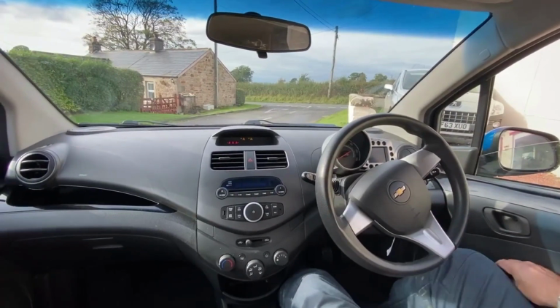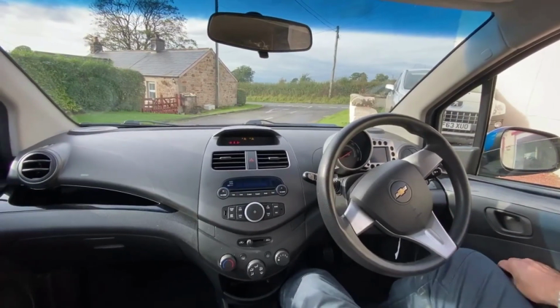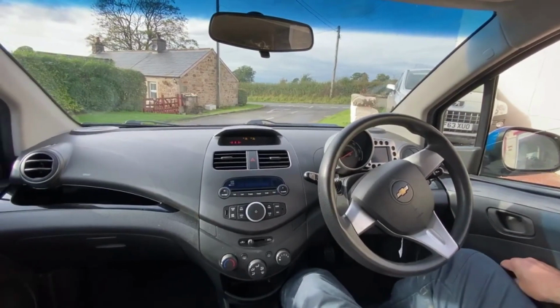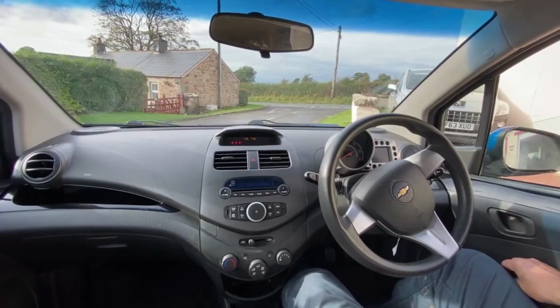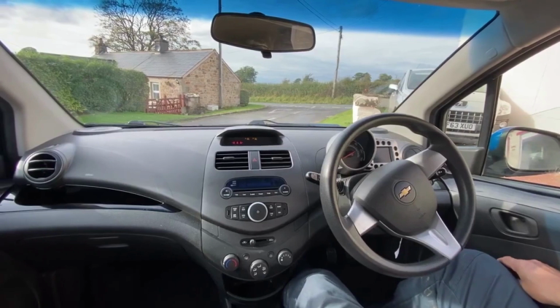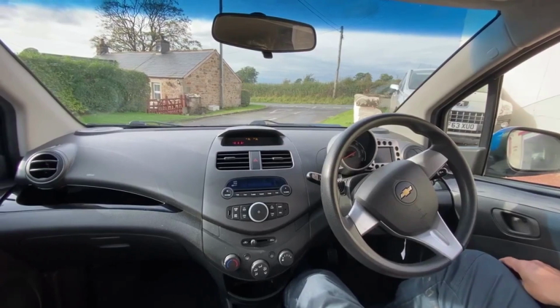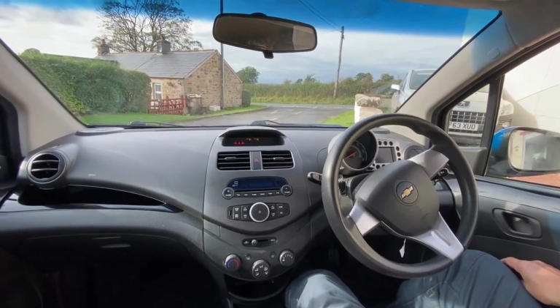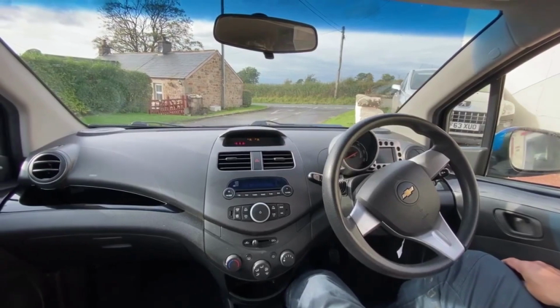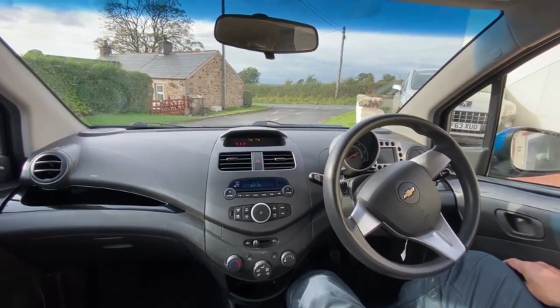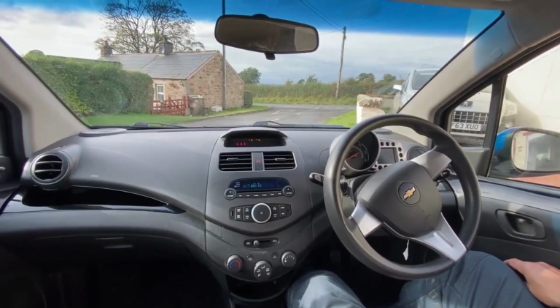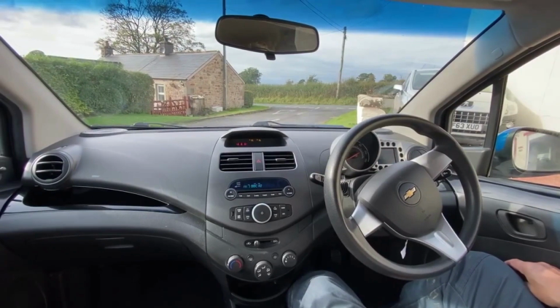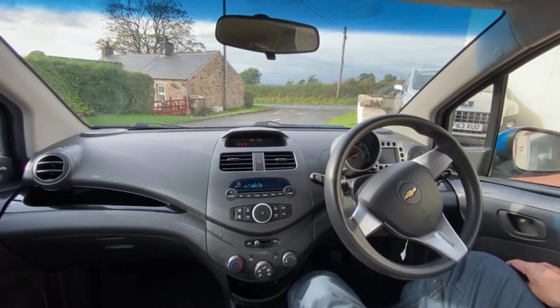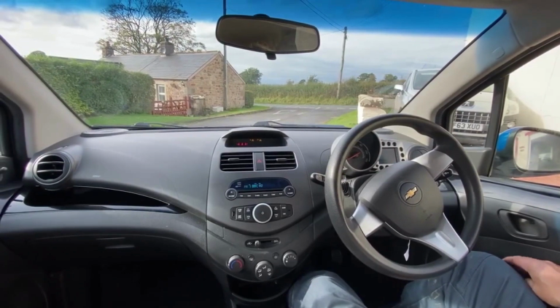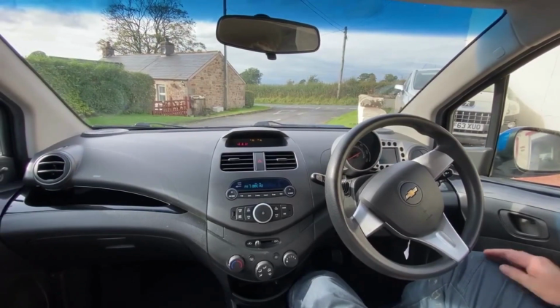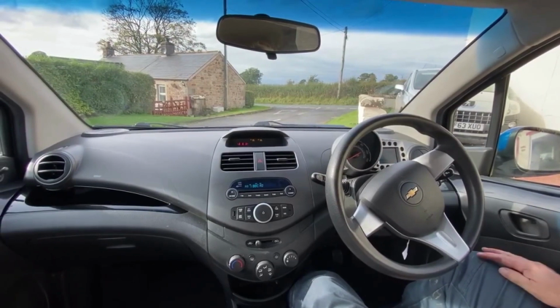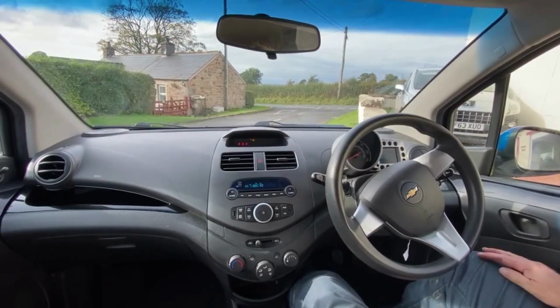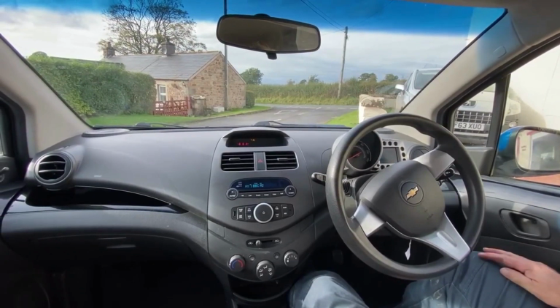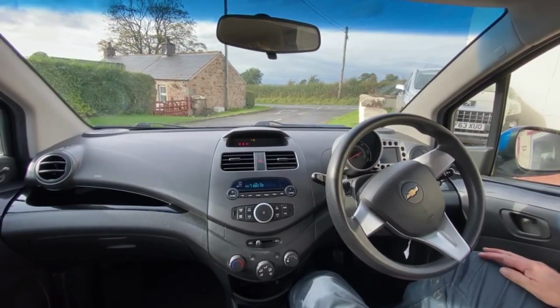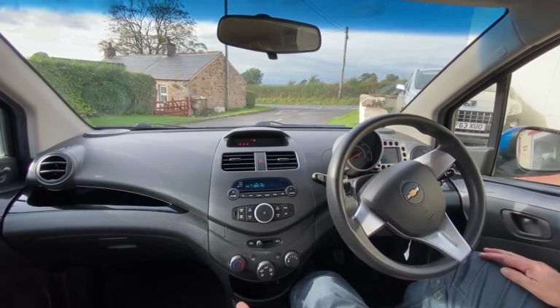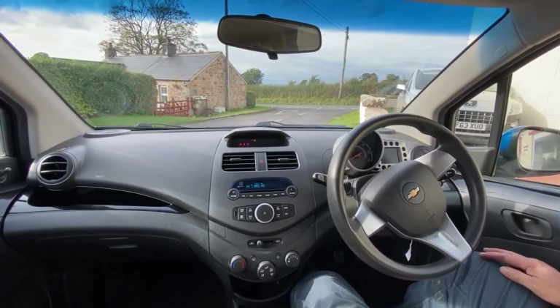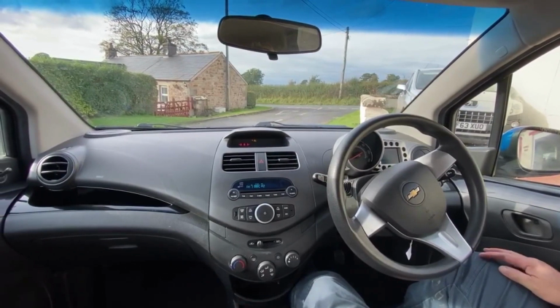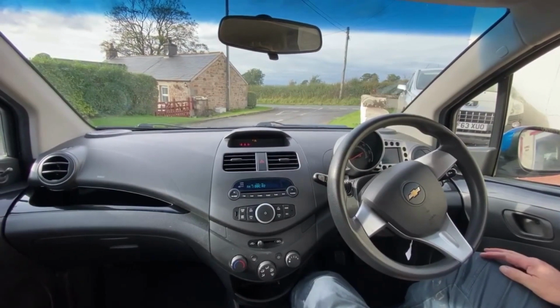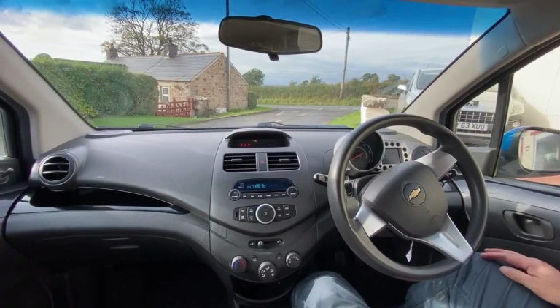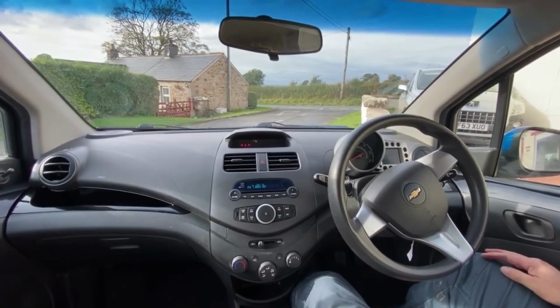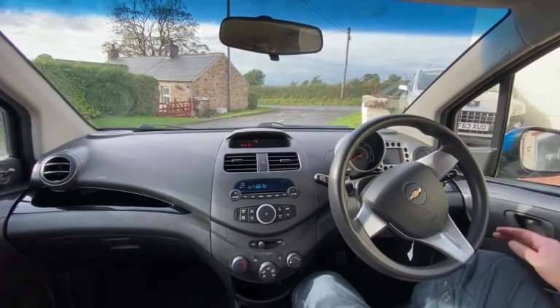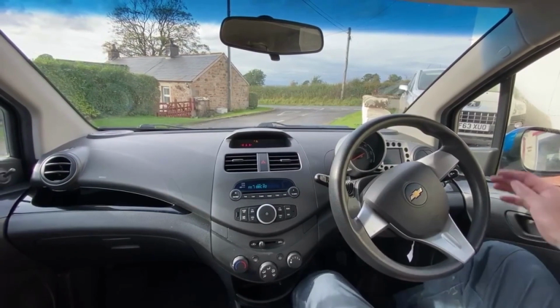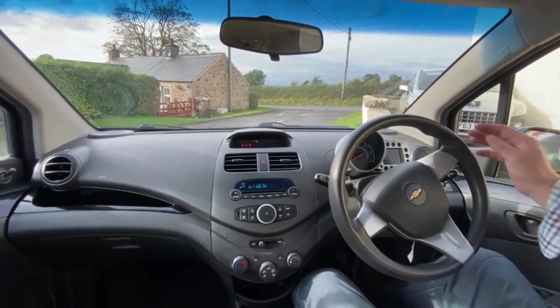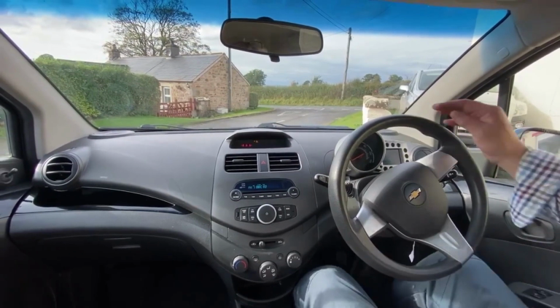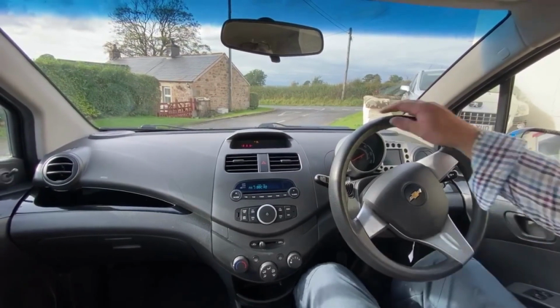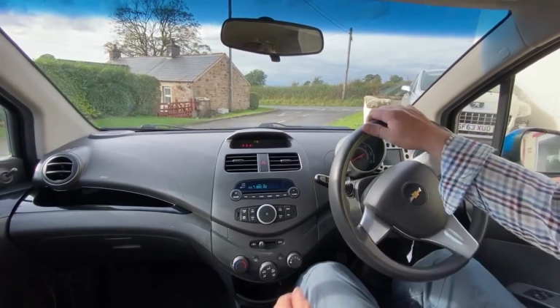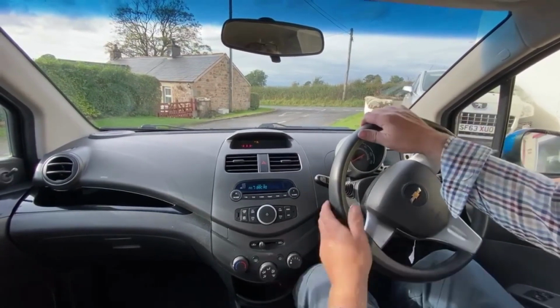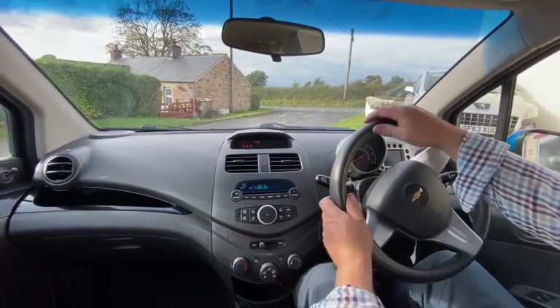We're in a Chevrolet Spark 1.2 LS and we're off for a little test drive, let's see how we get along.